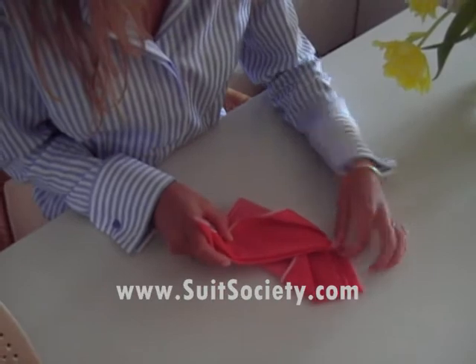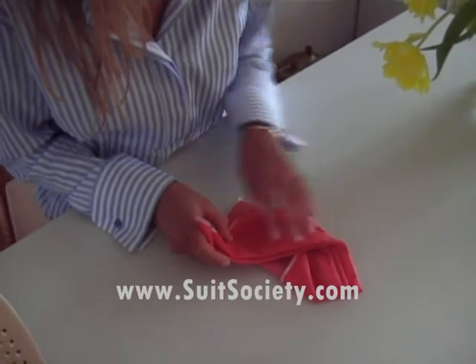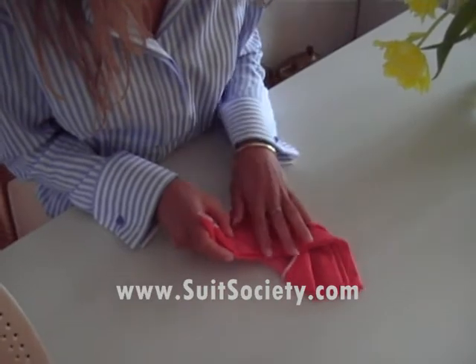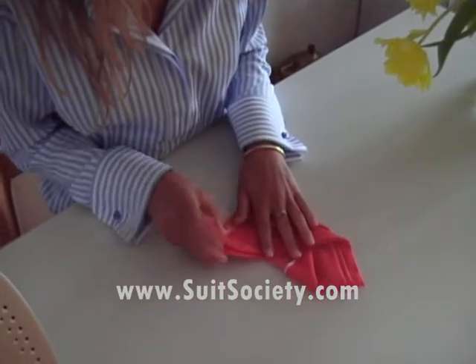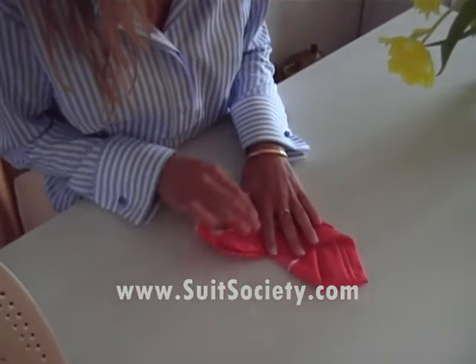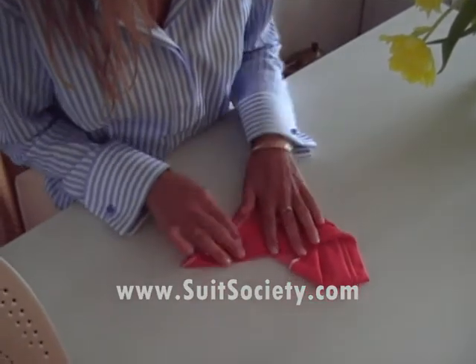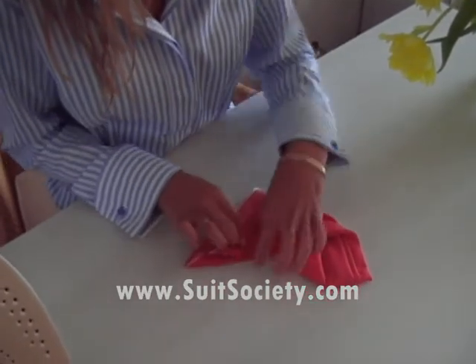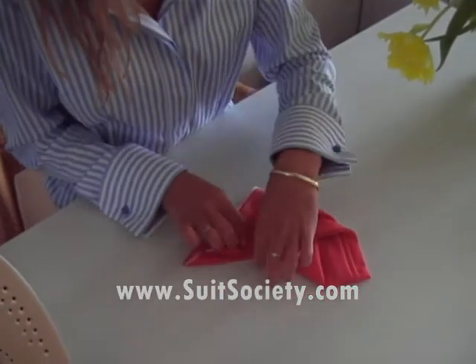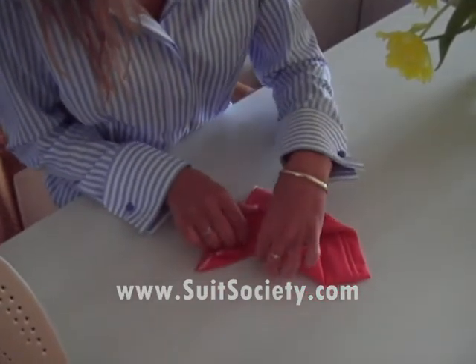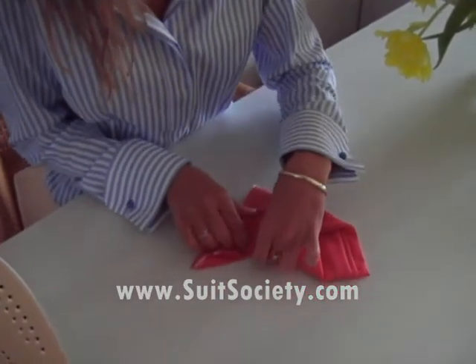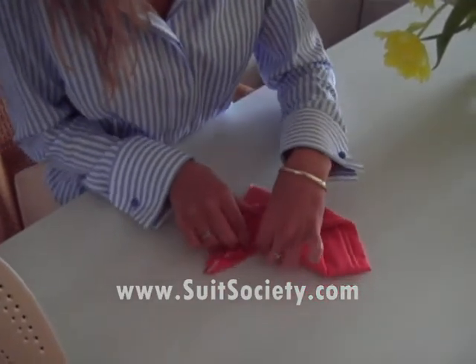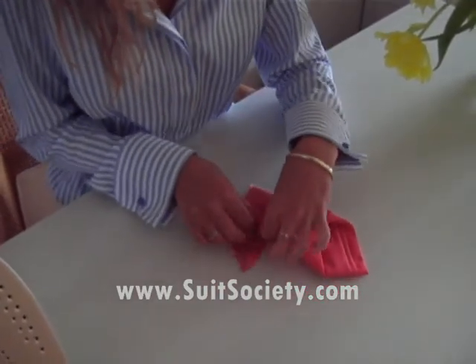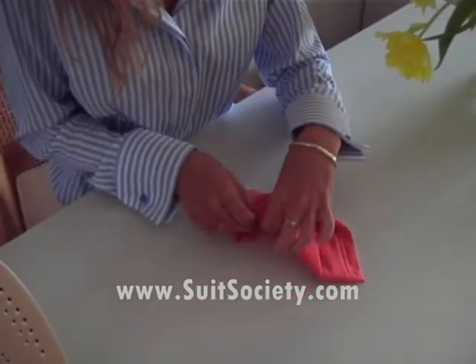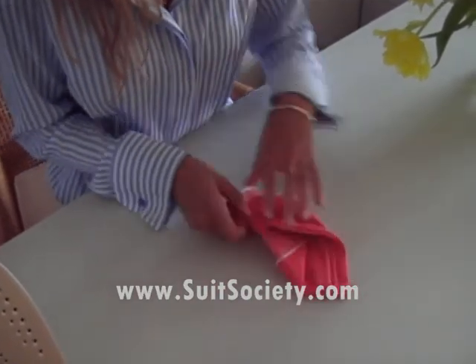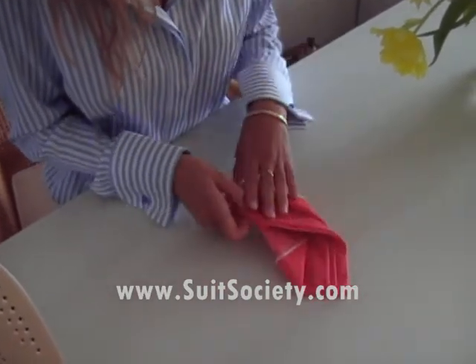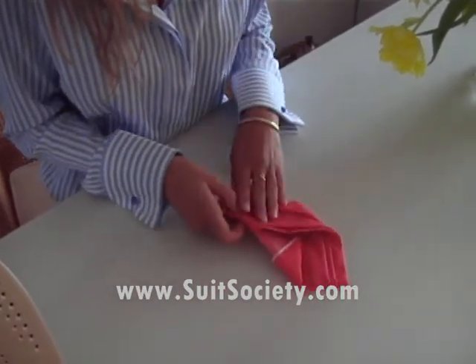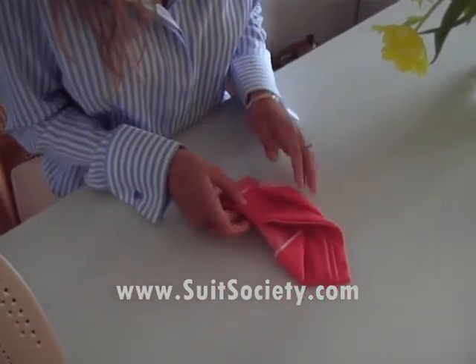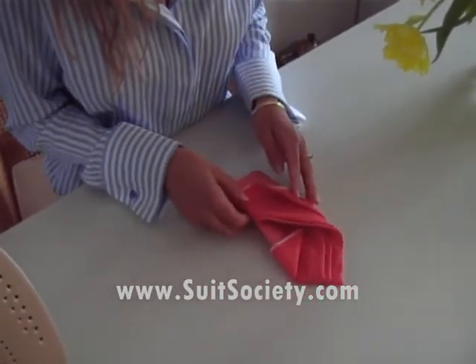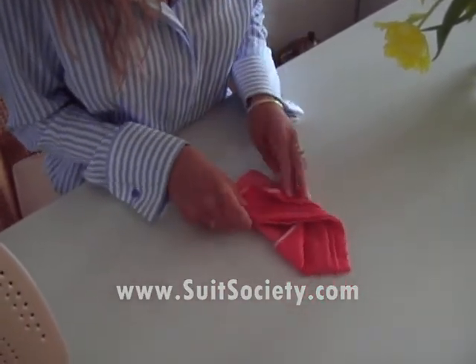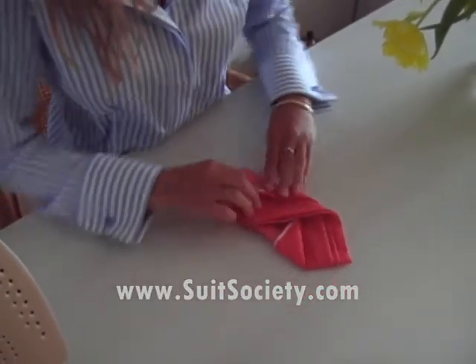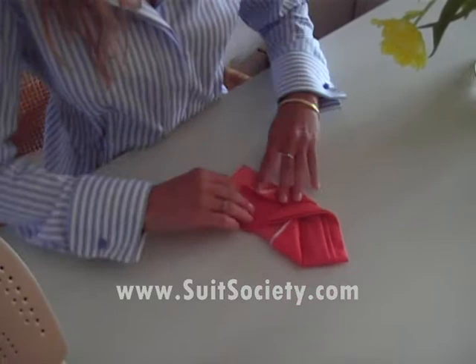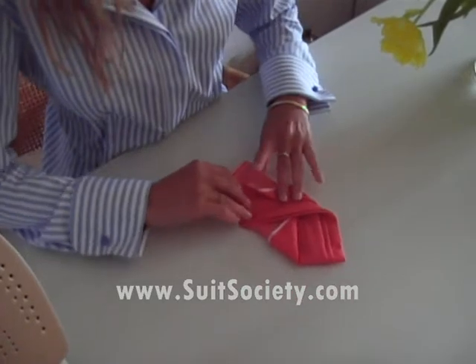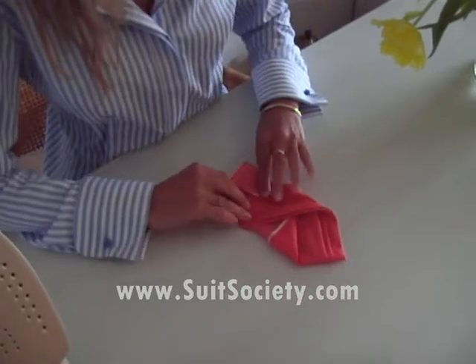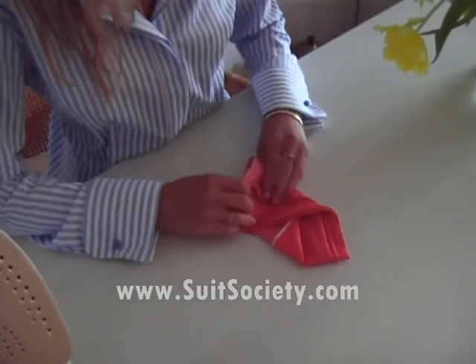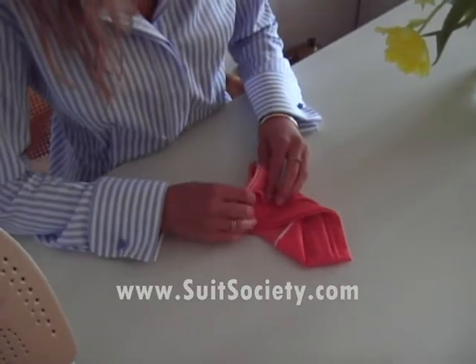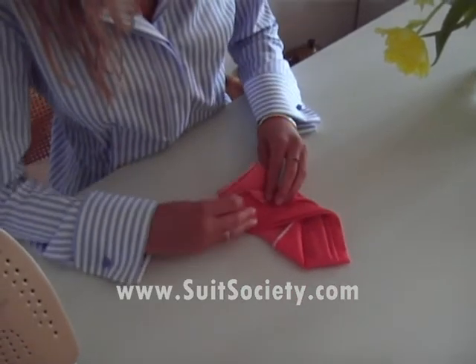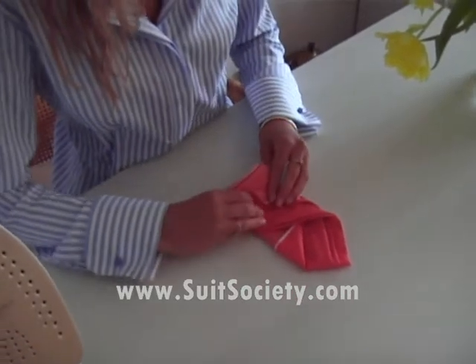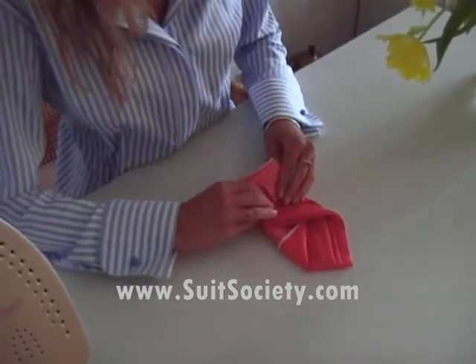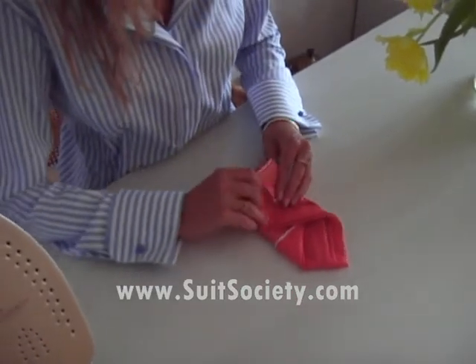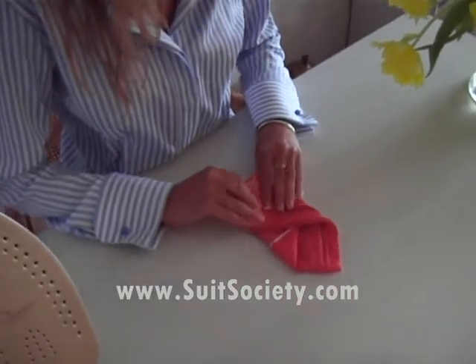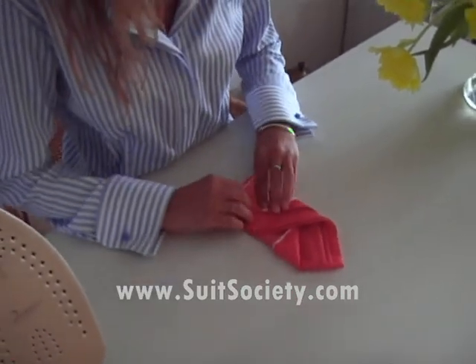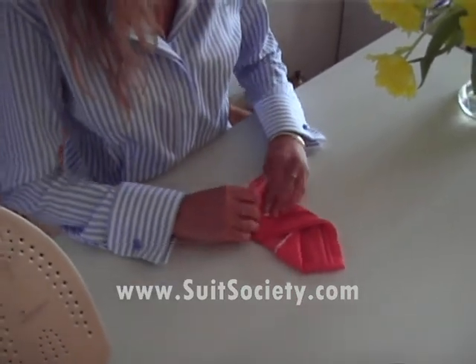Like this. Fold it around. Adjust the length. Make sure it fits.